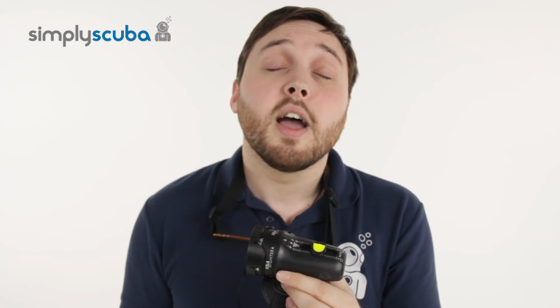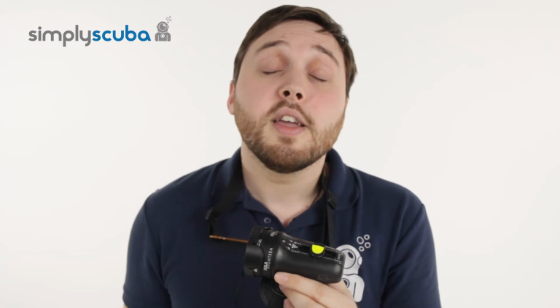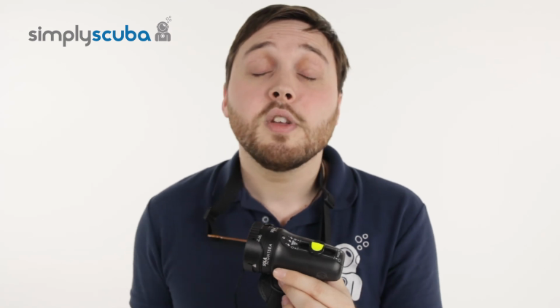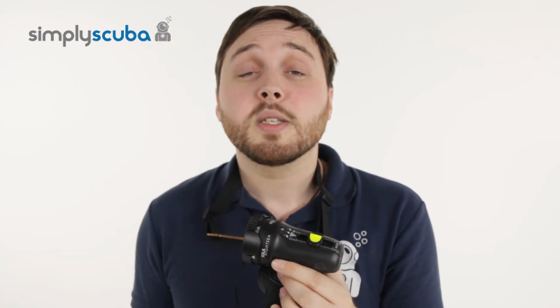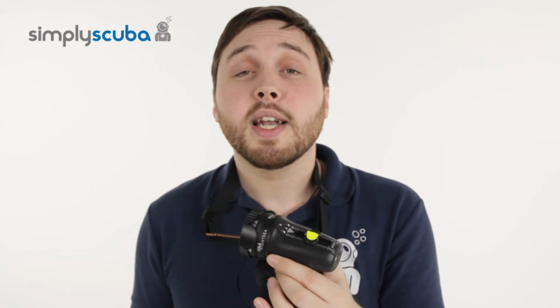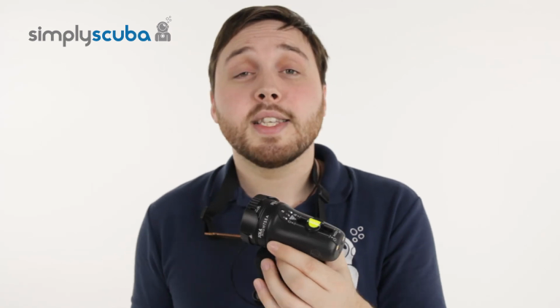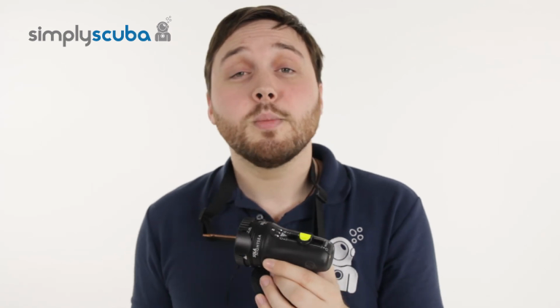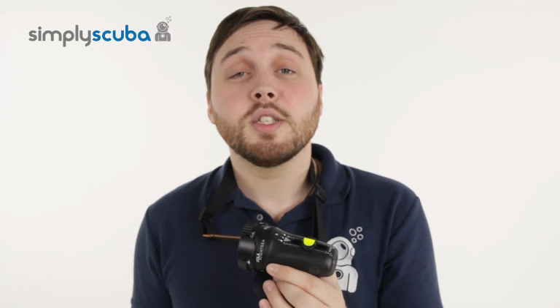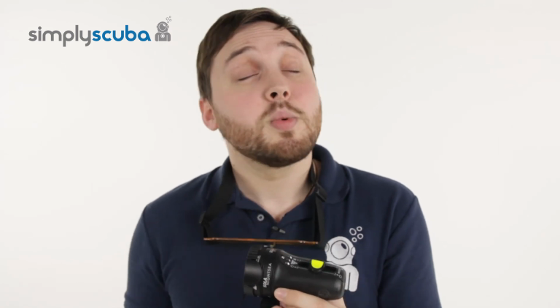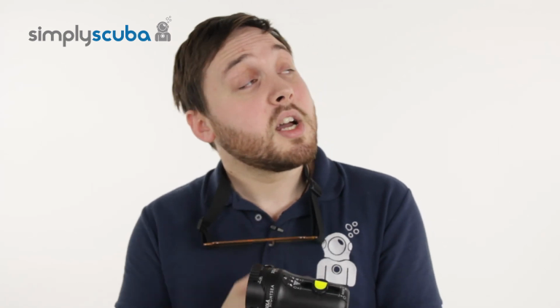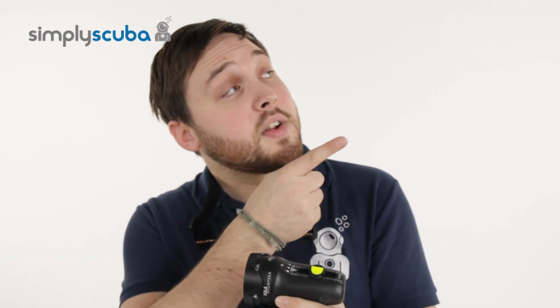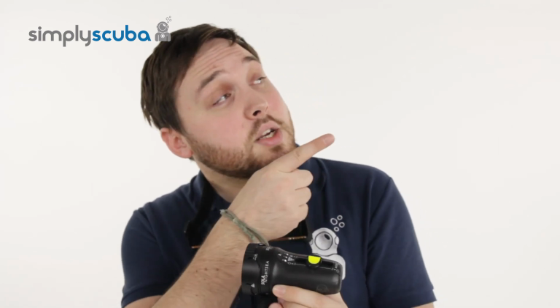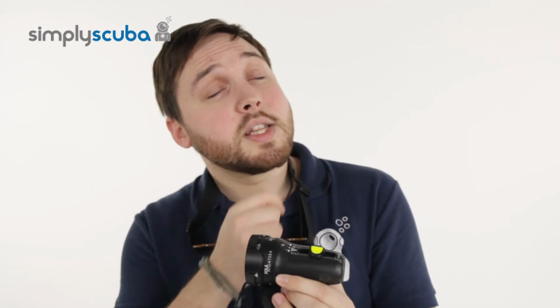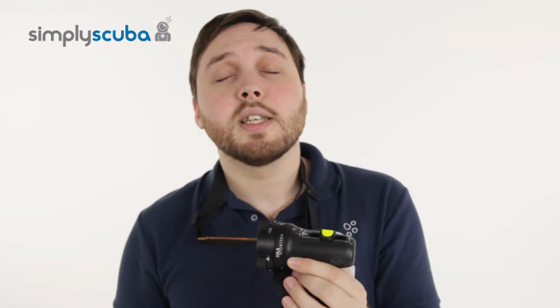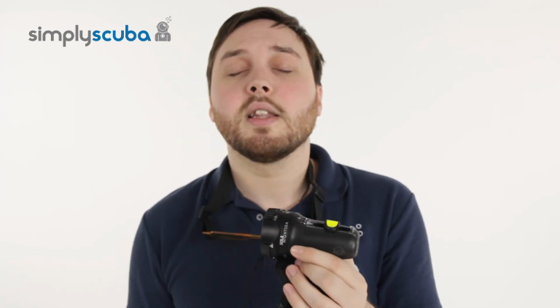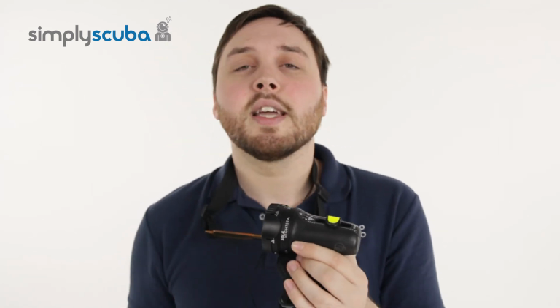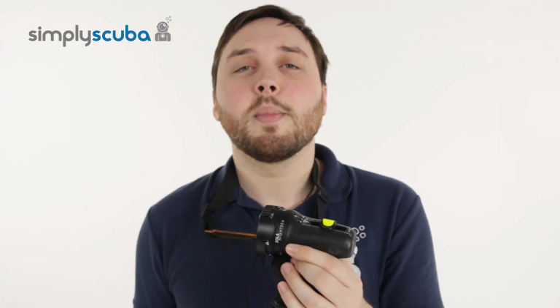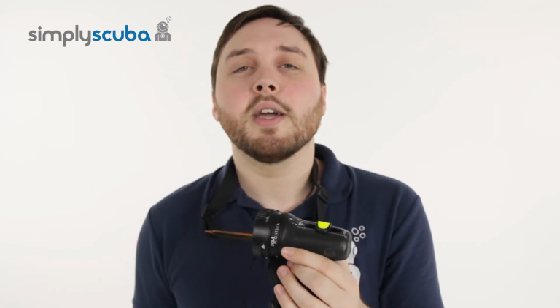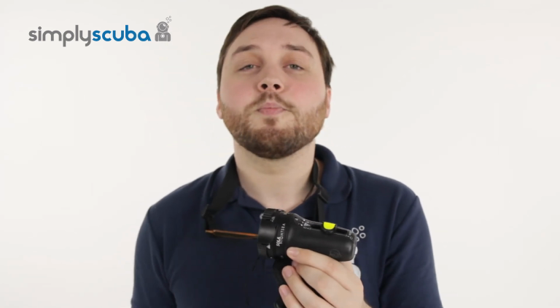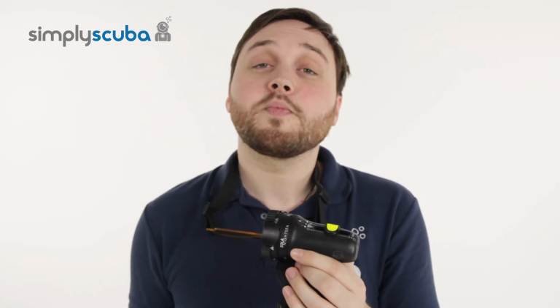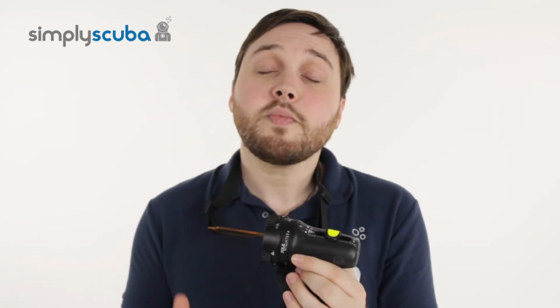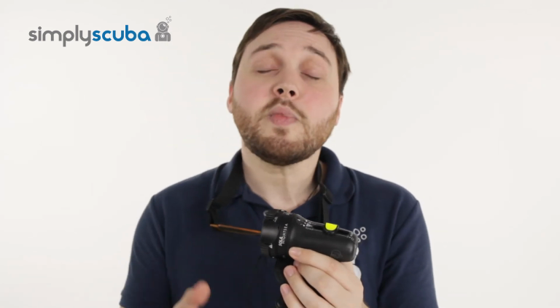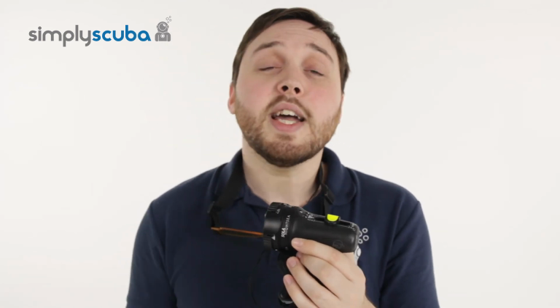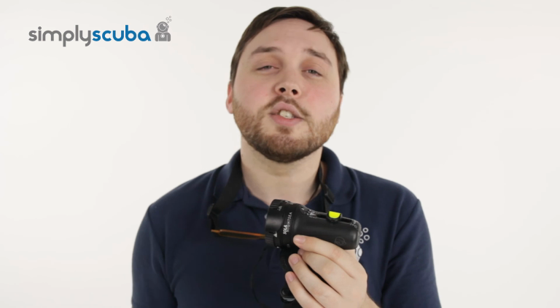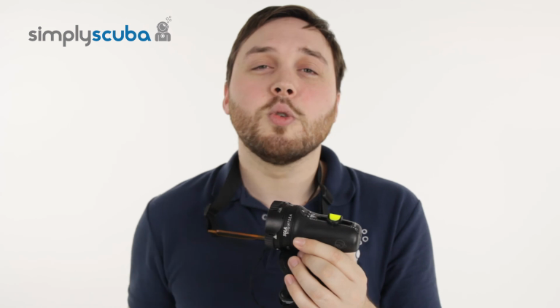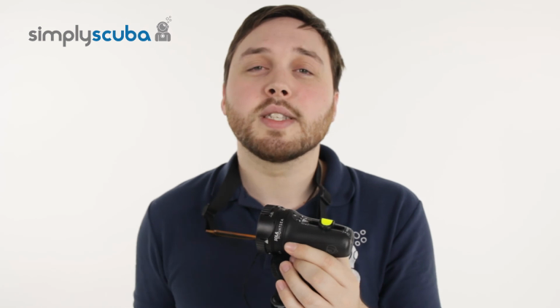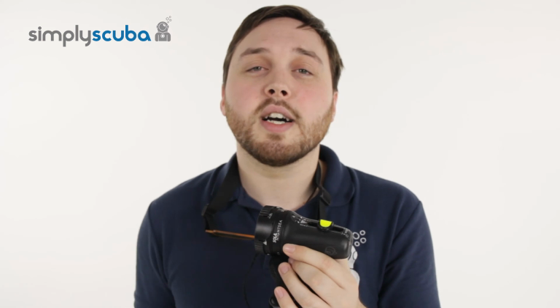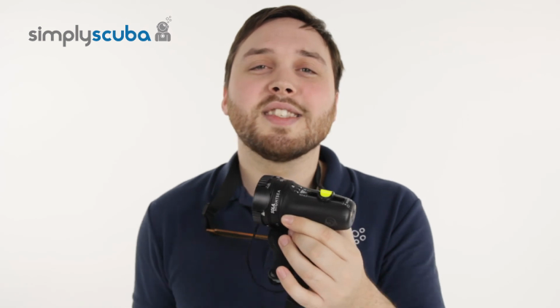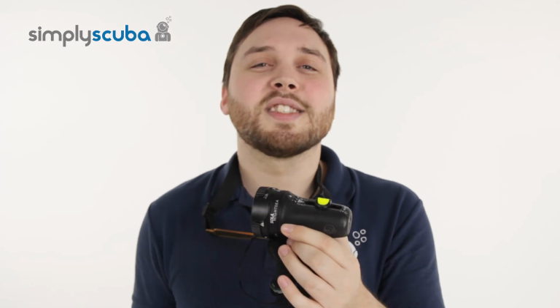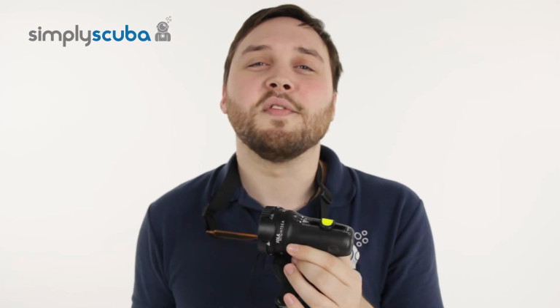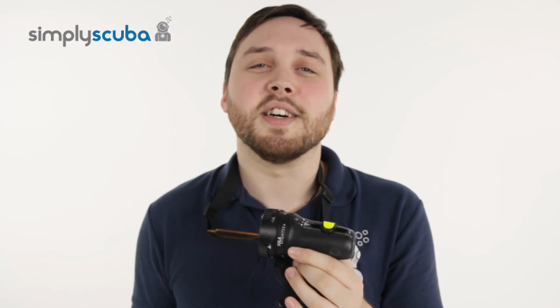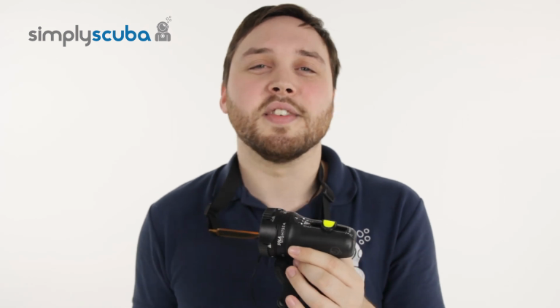If you missed my latest Simply Scuba Live, click on the link up here. And as always guys, safe diving.